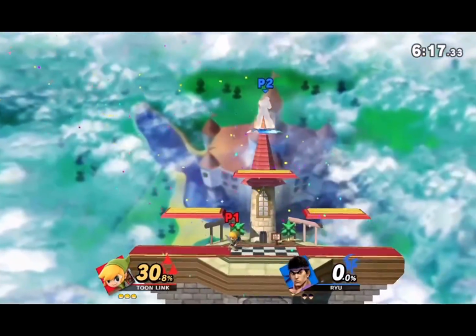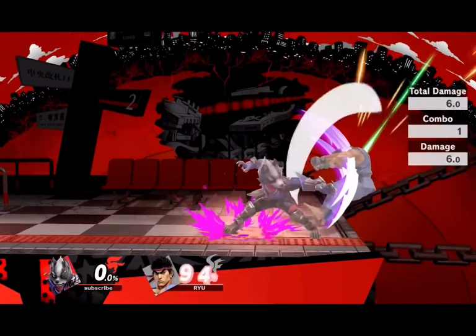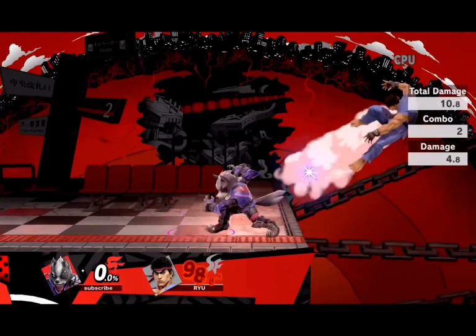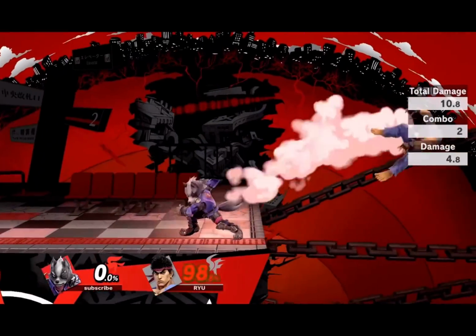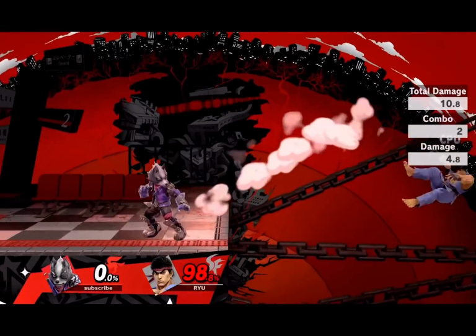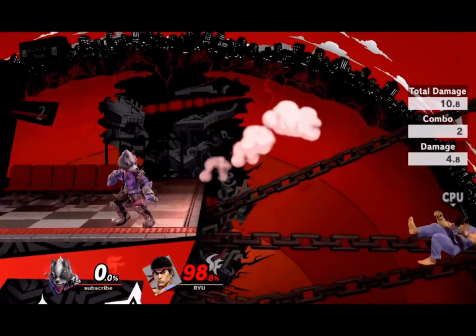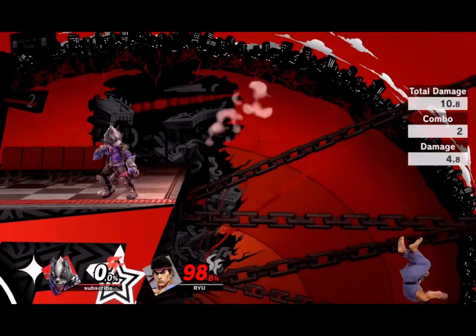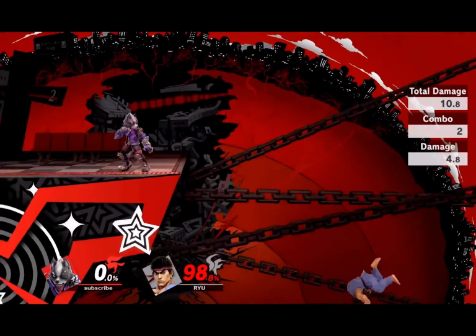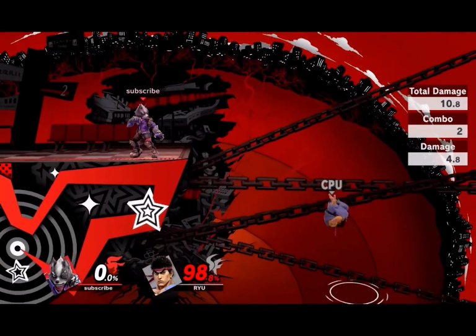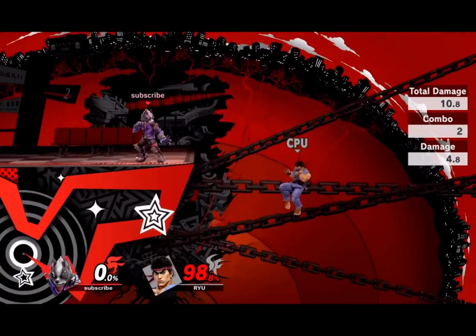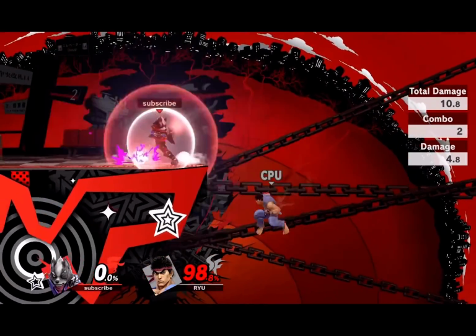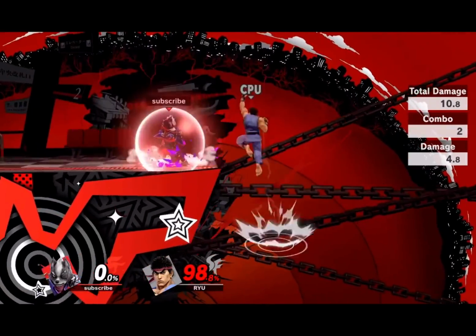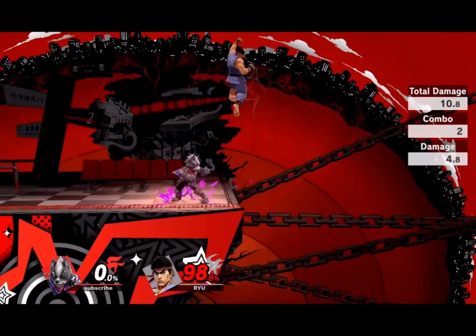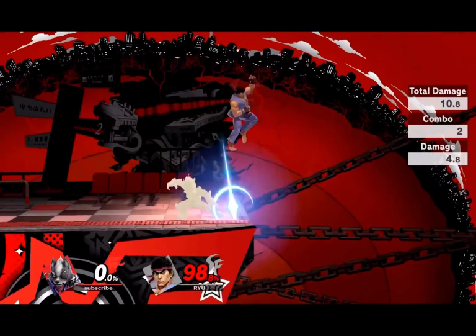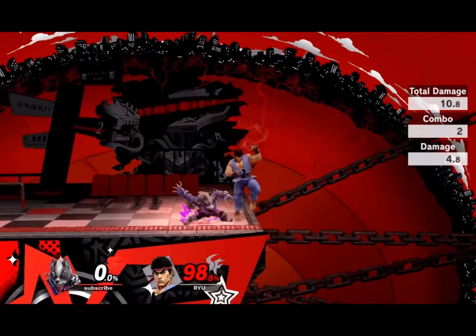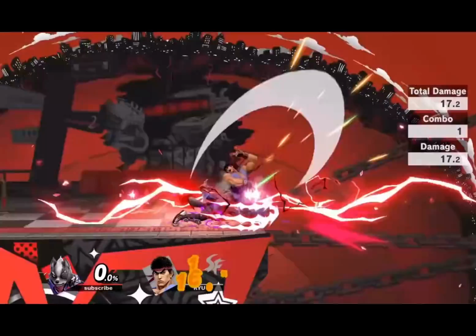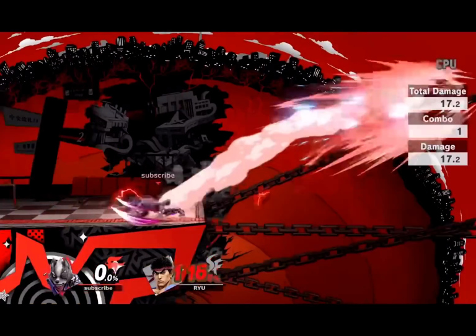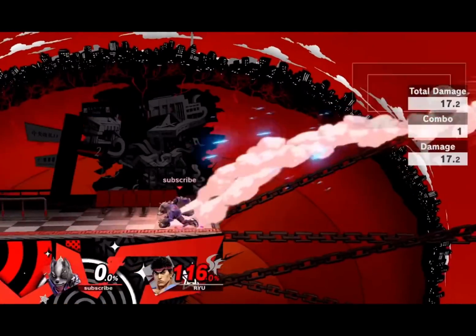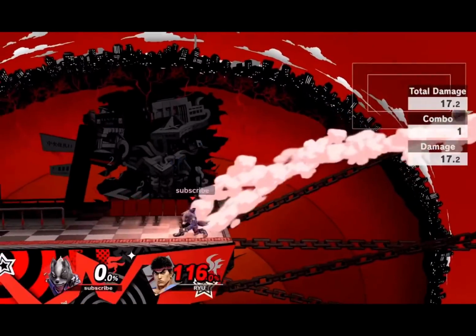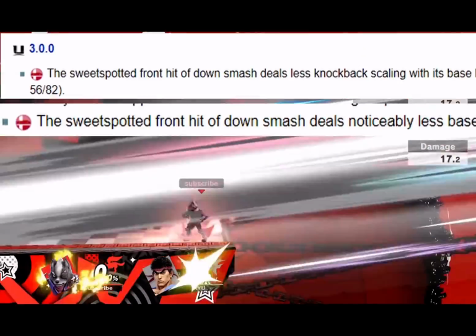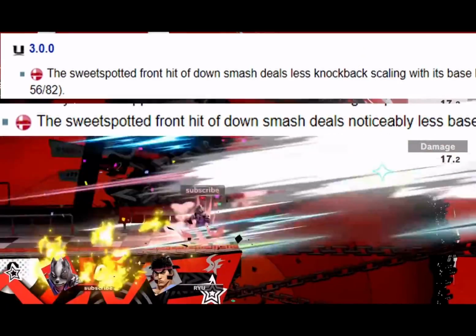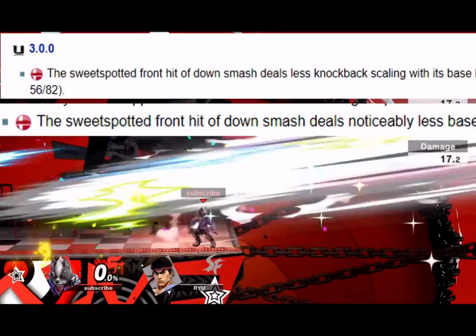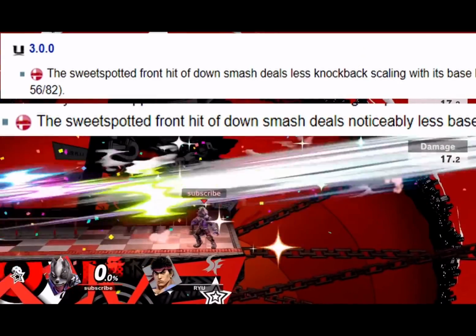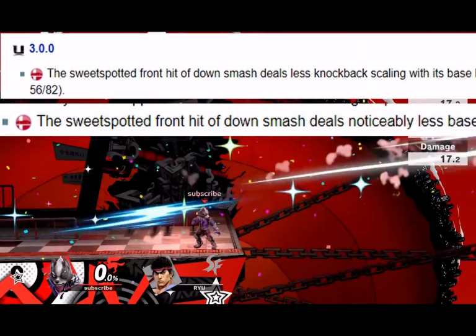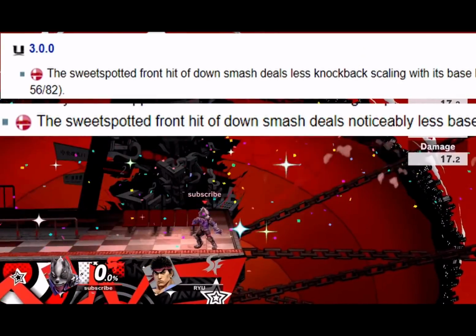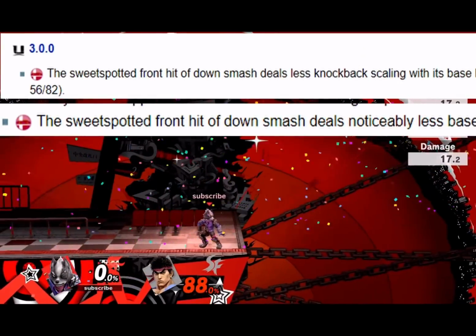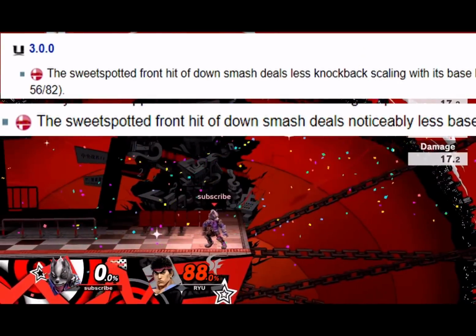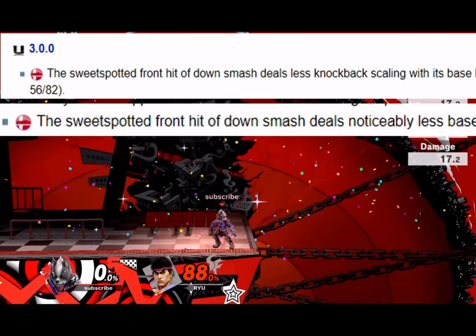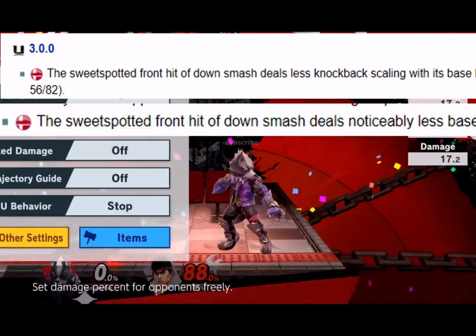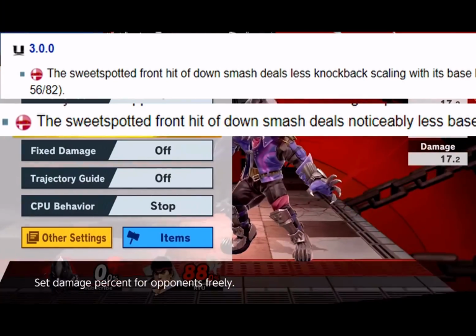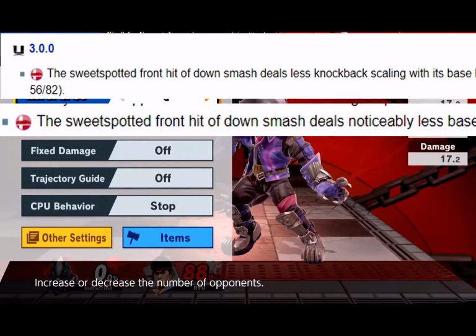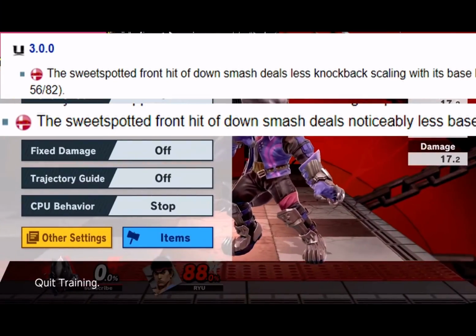For Wolf, it's down smash. The fact they had to nerf it twice and it still cheats shows the extent of this move.